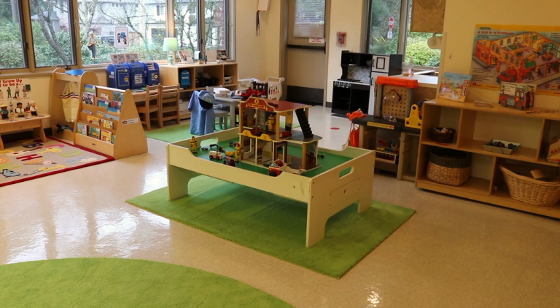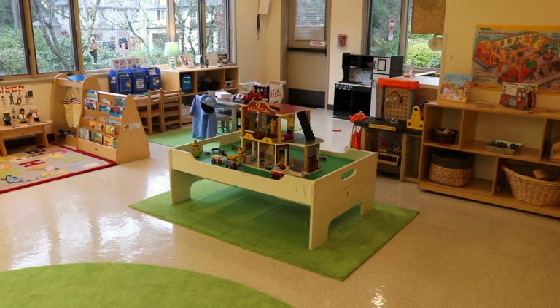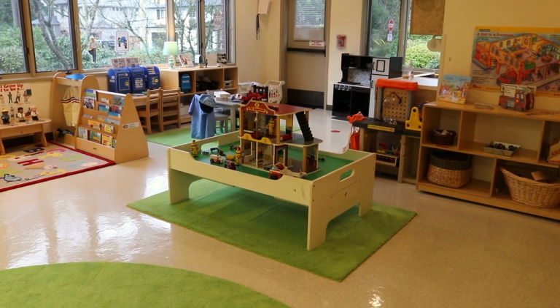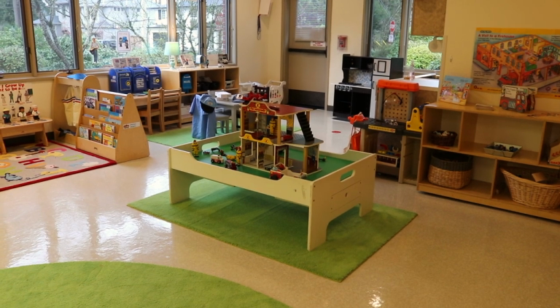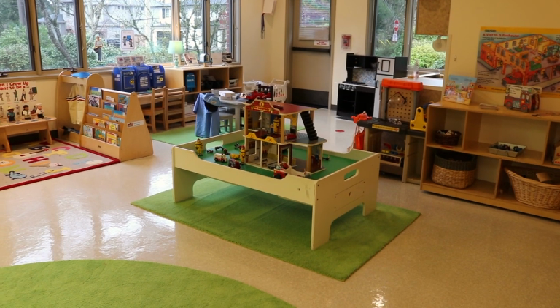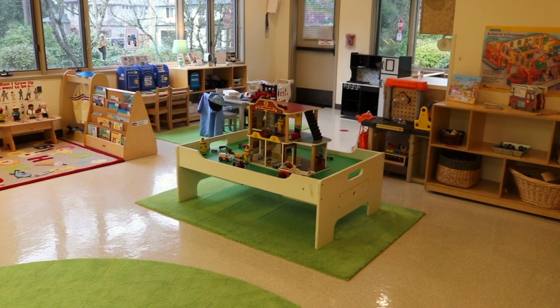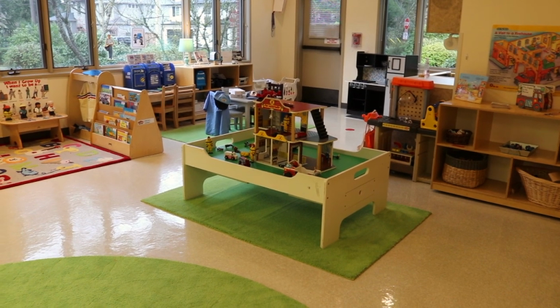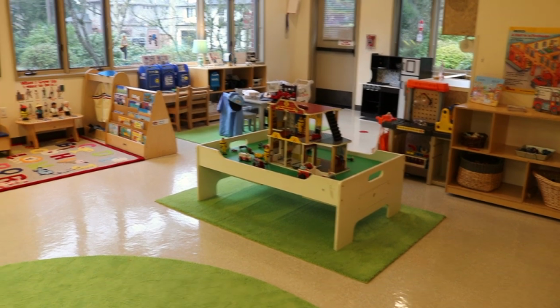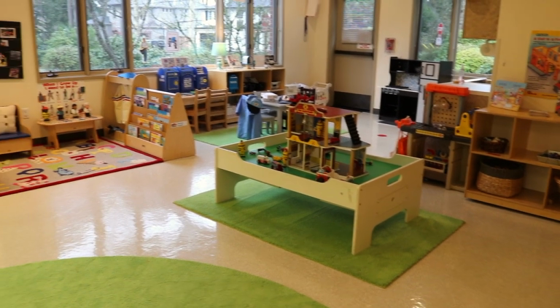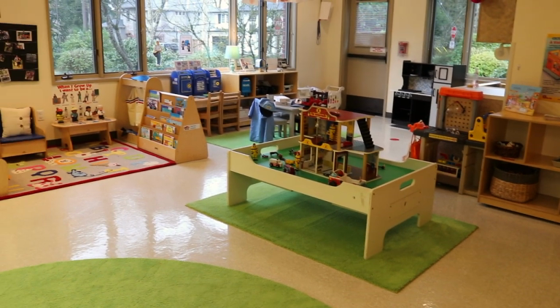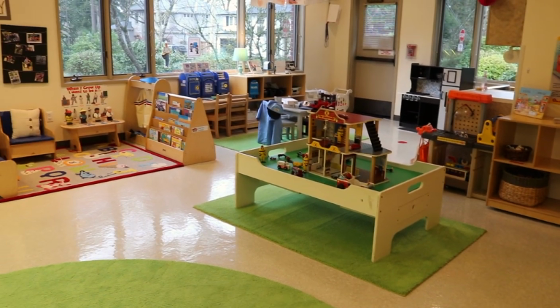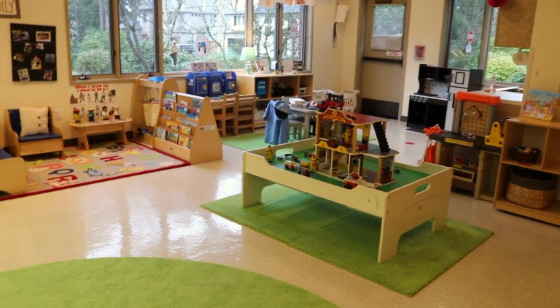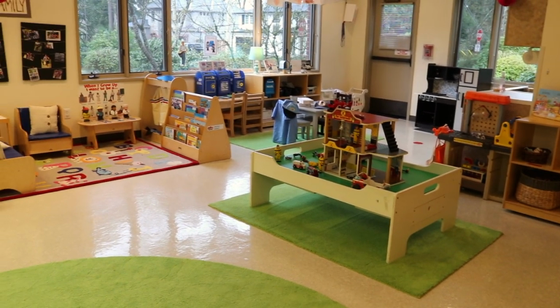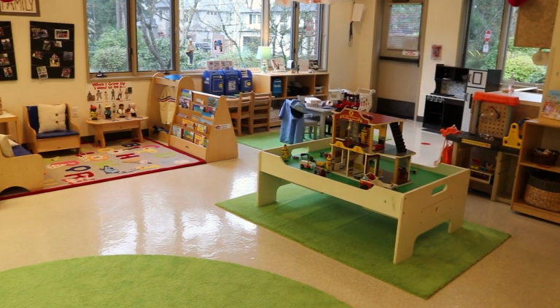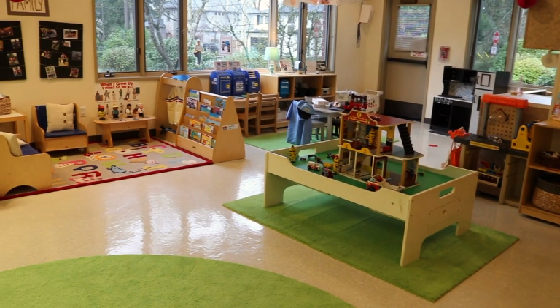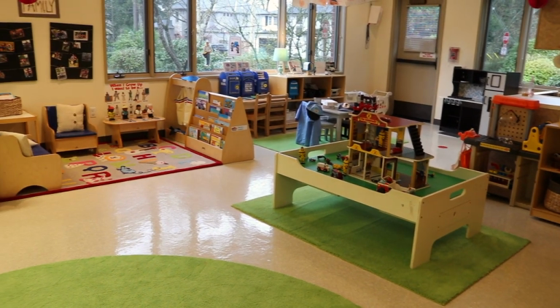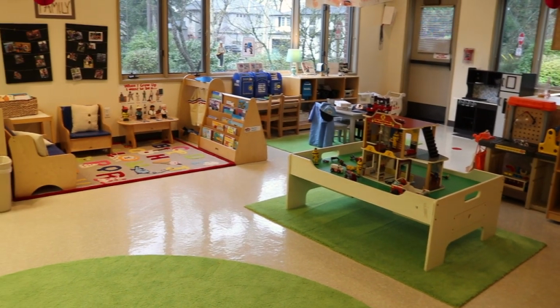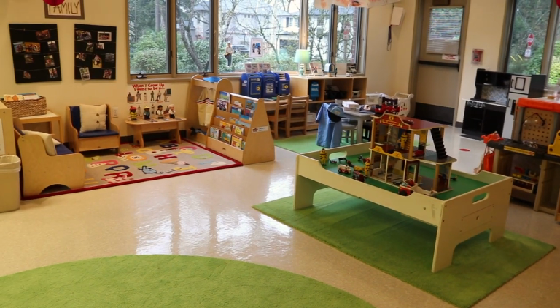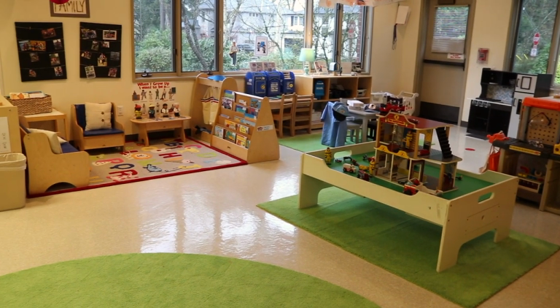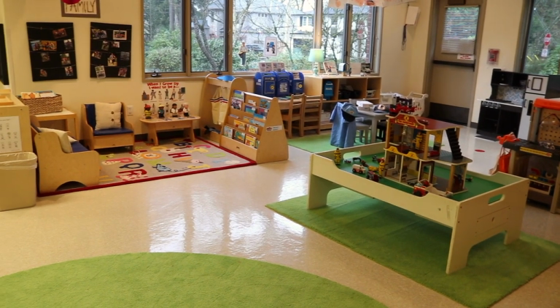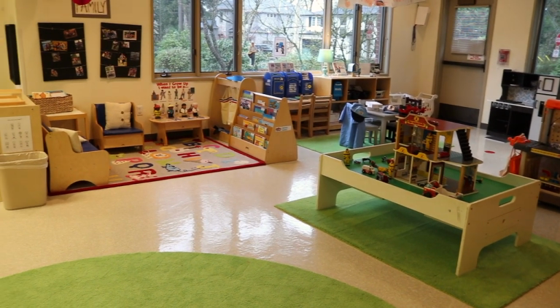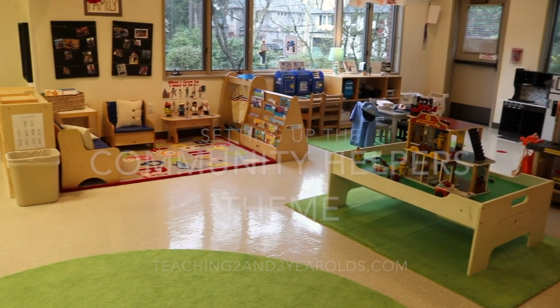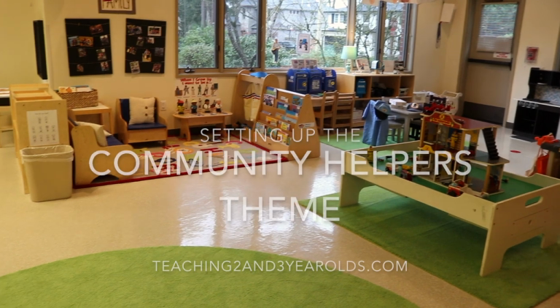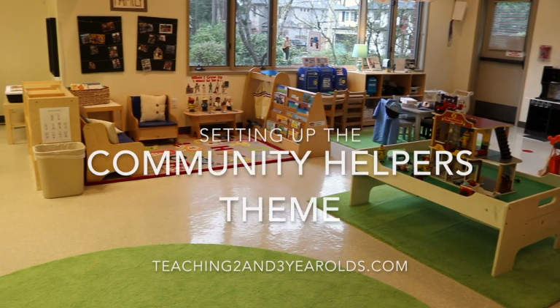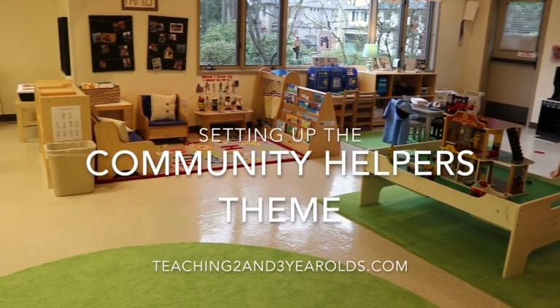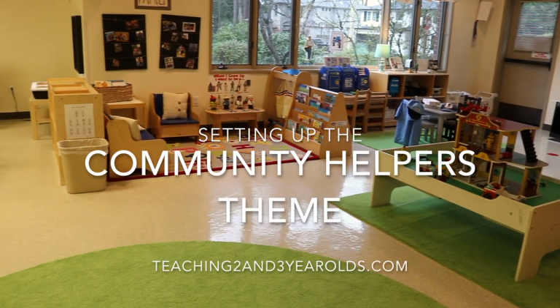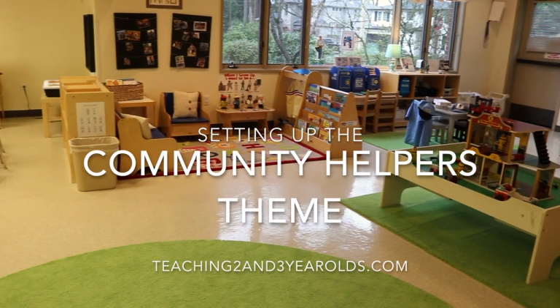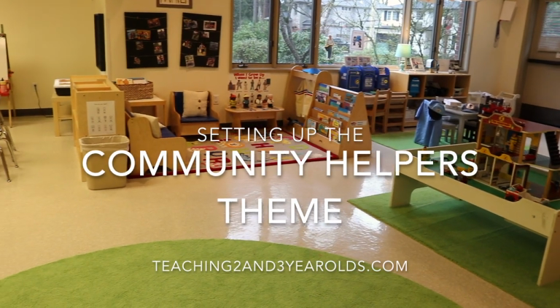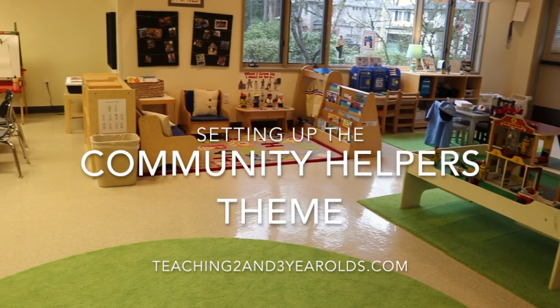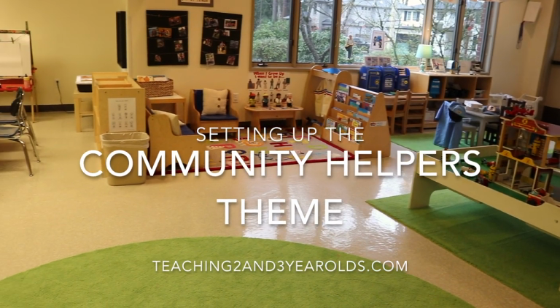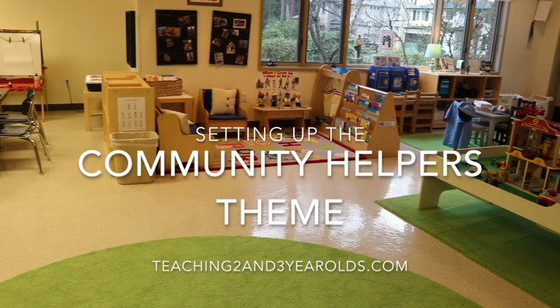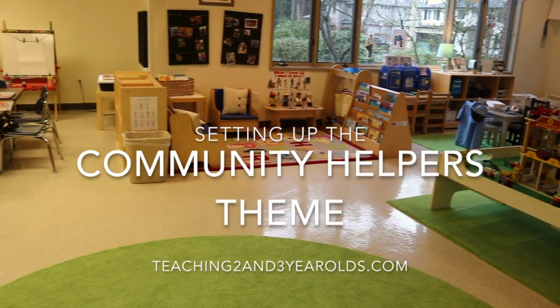Hey everyone, it's Cheryl from Teaching Two and Three Year Olds. This week's theme is community helpers in our two and three year old classroom.